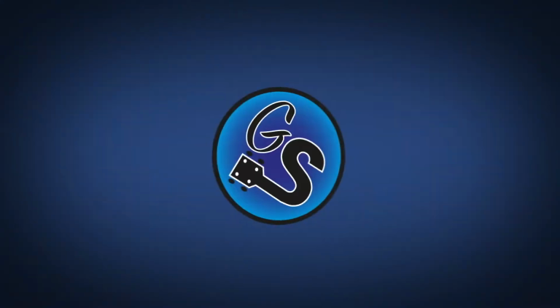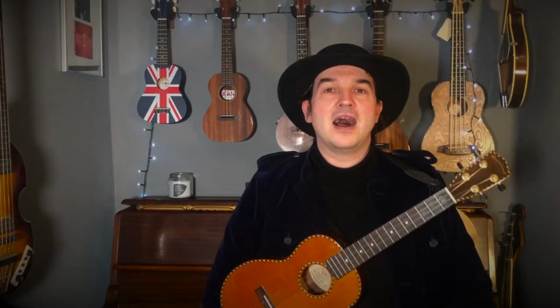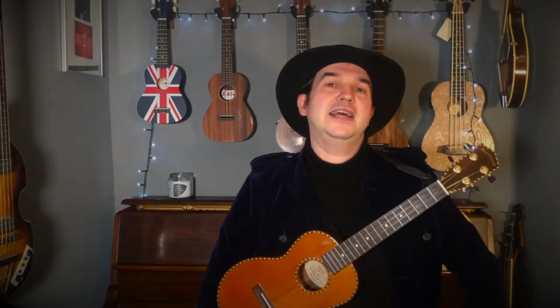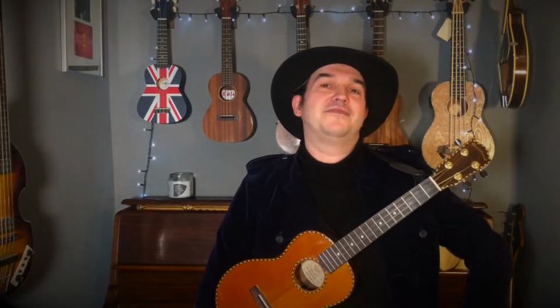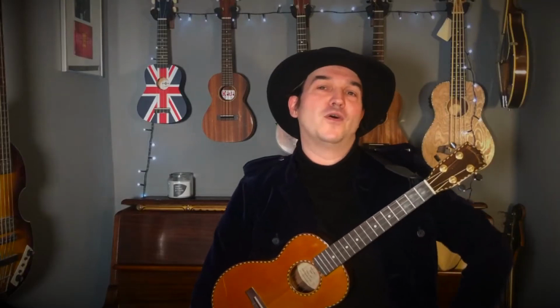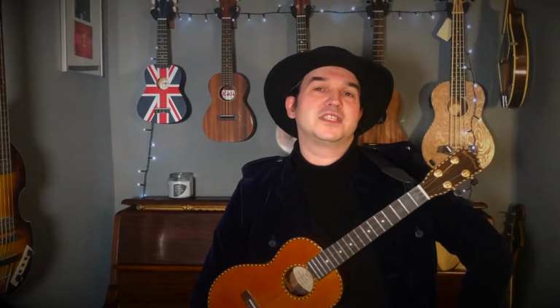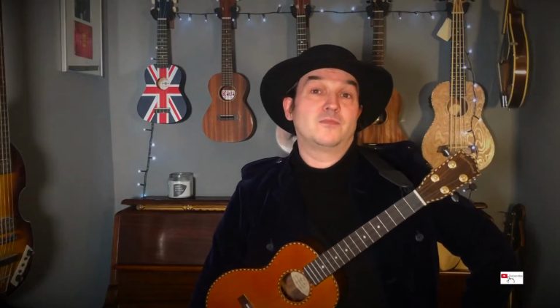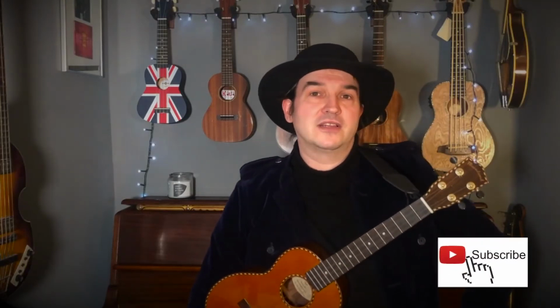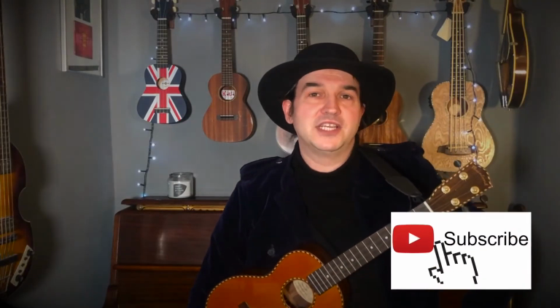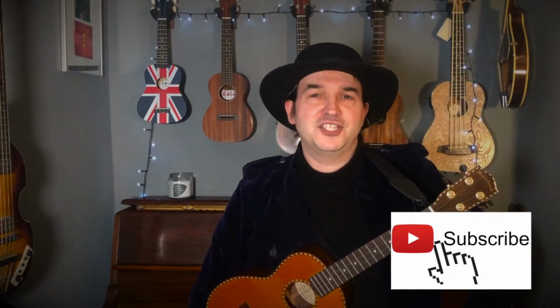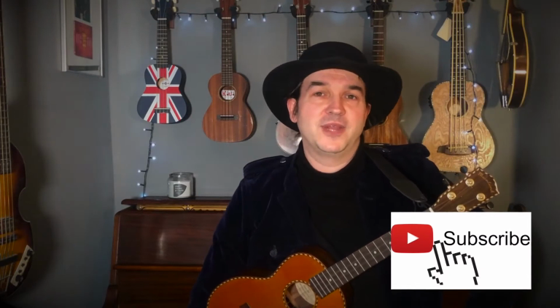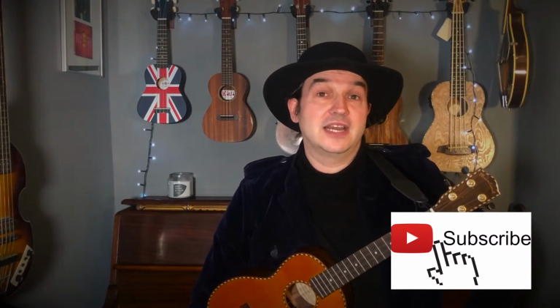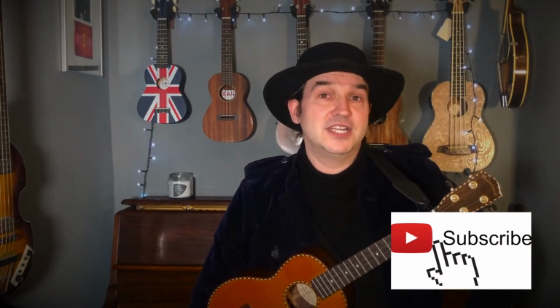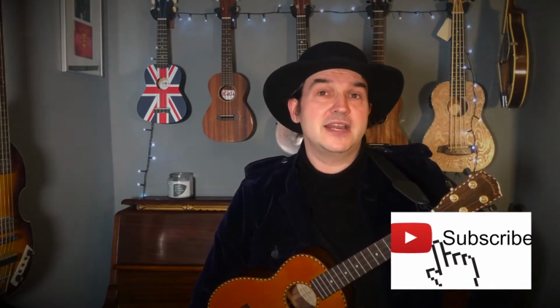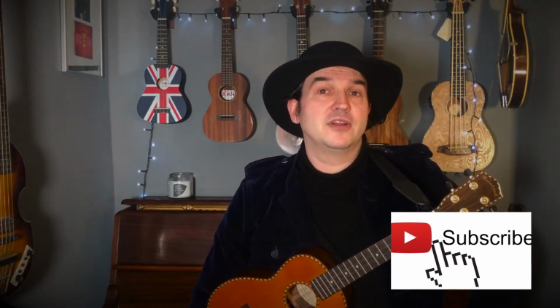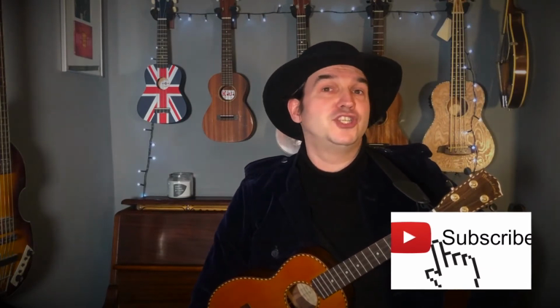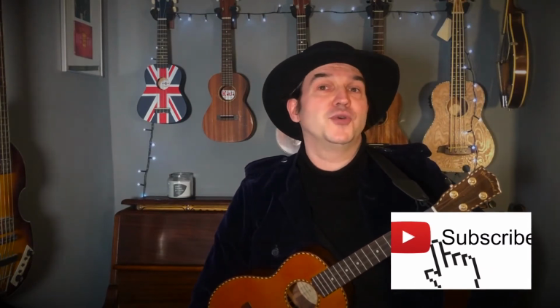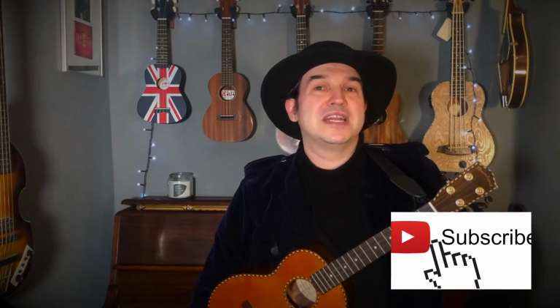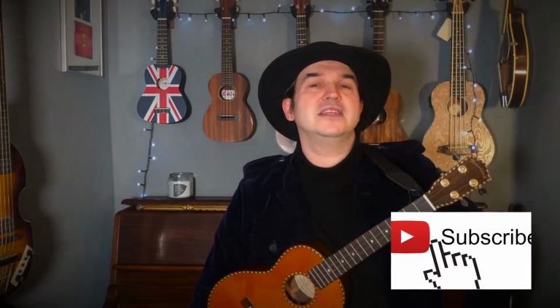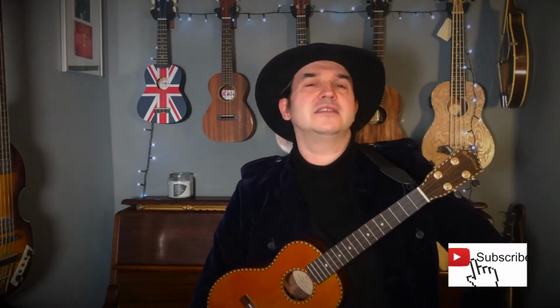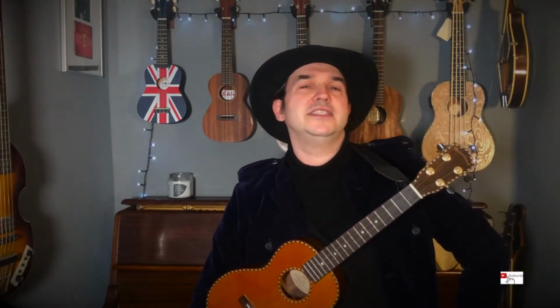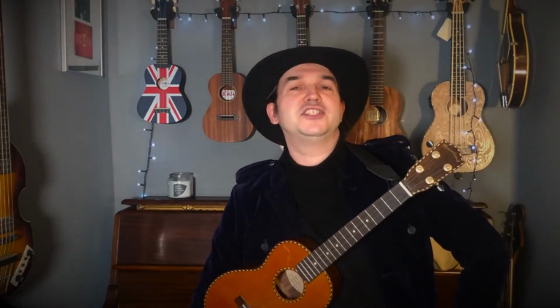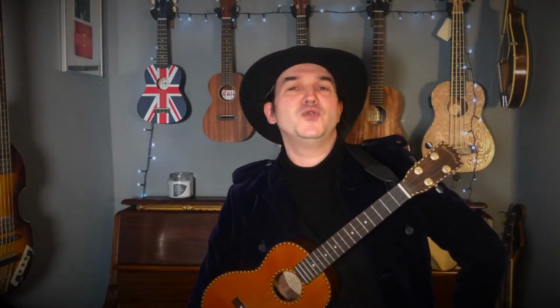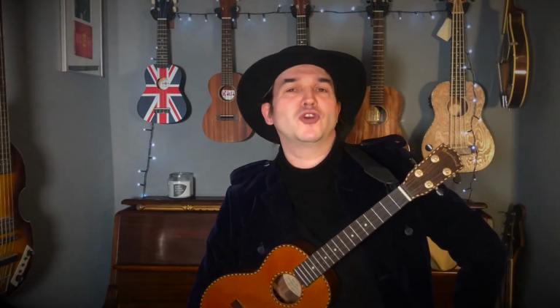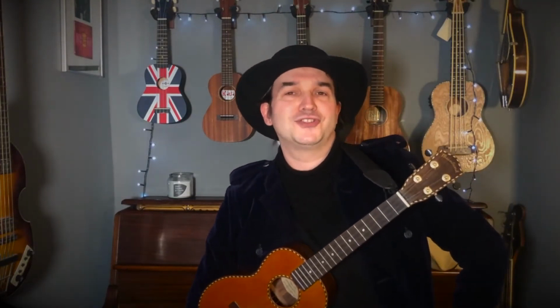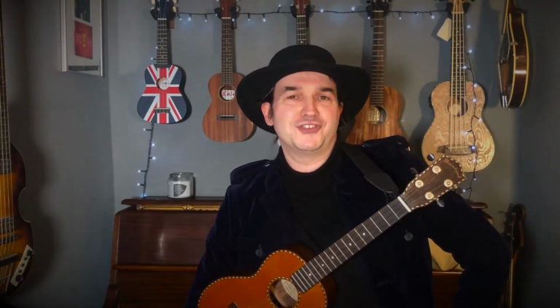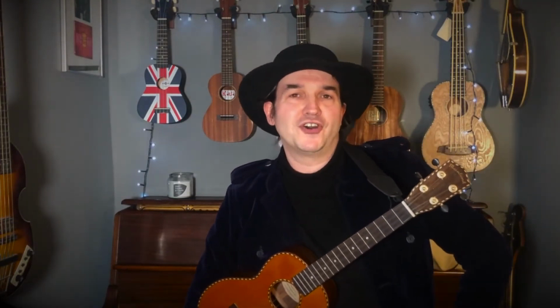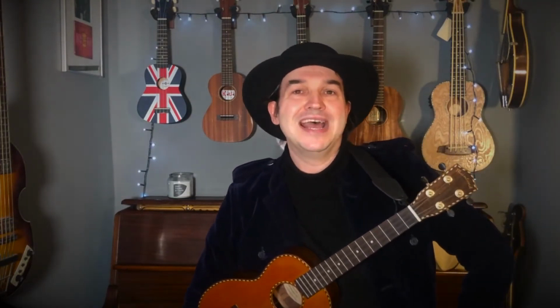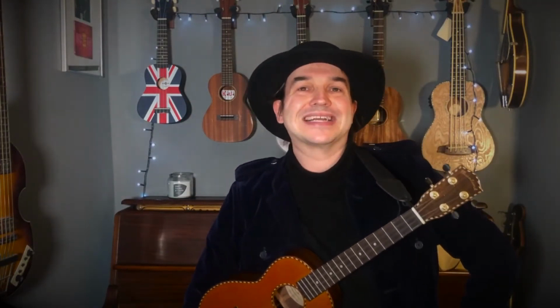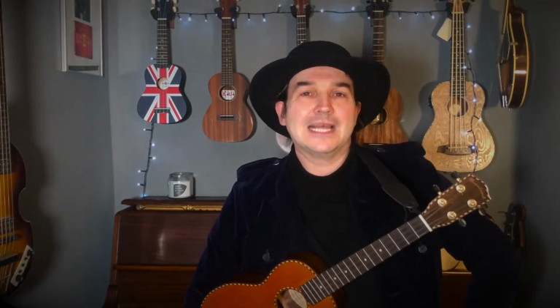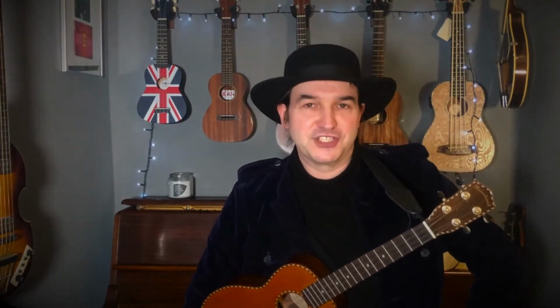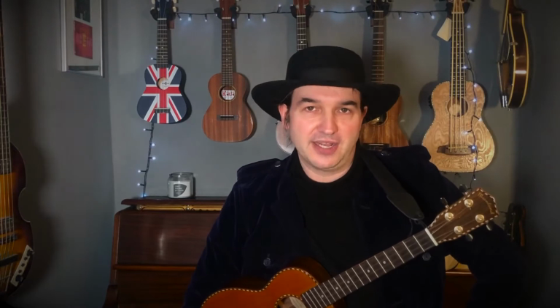Hi there folks and welcome to Get Strumming. Today I'm going to show you a nice and easy two-chord song, Clementine.